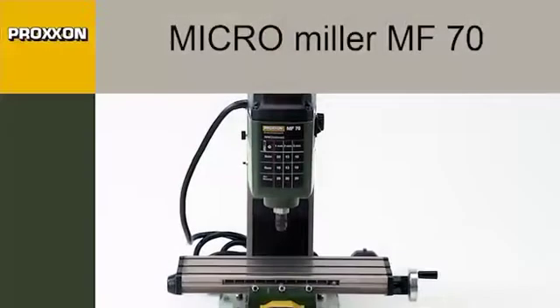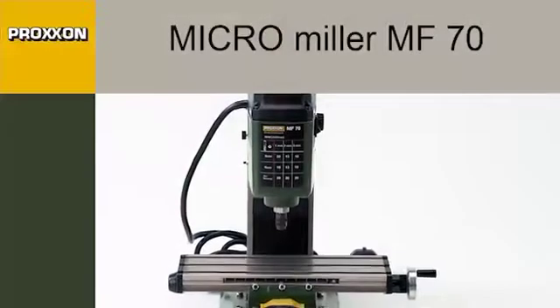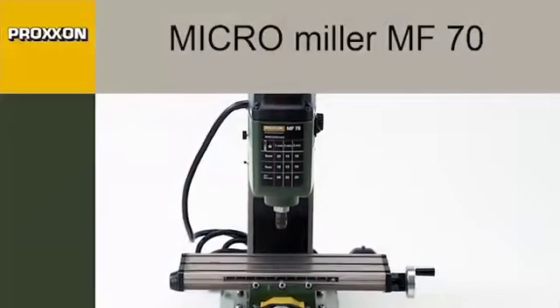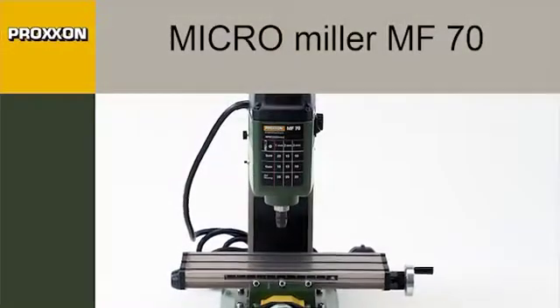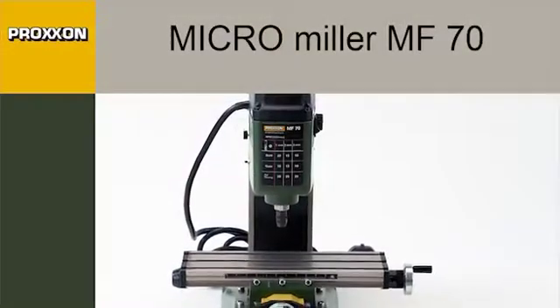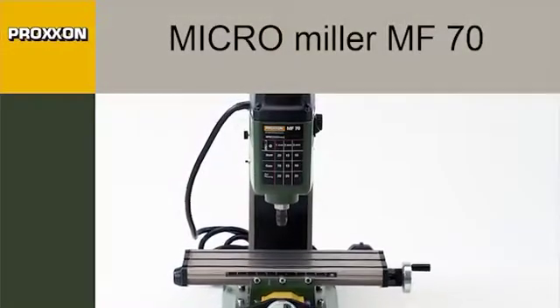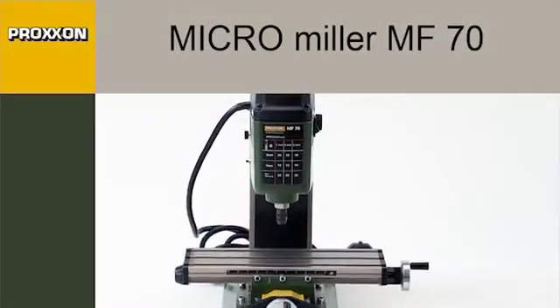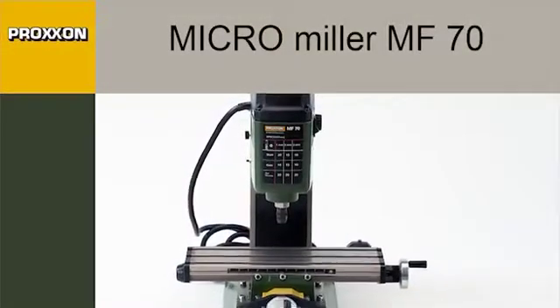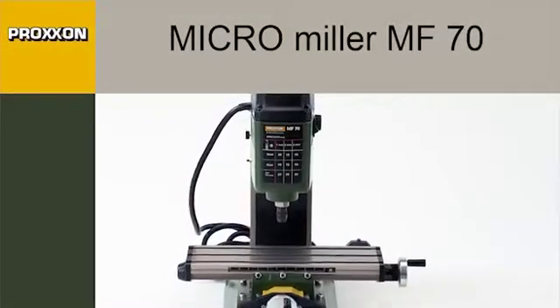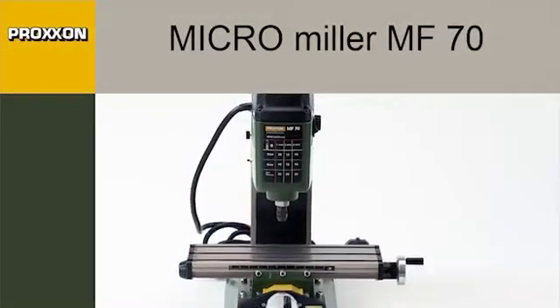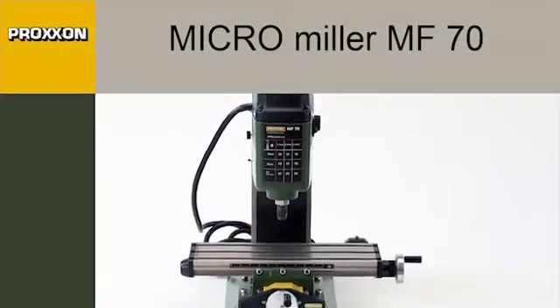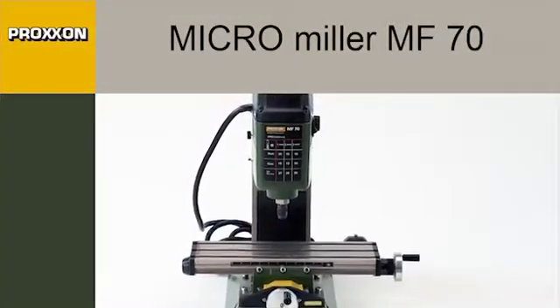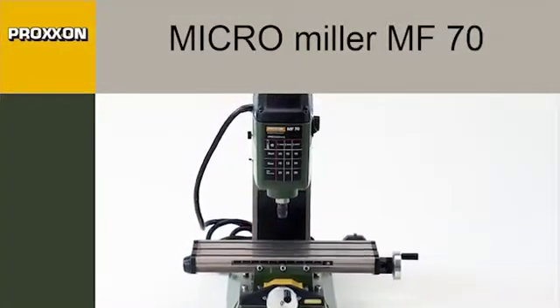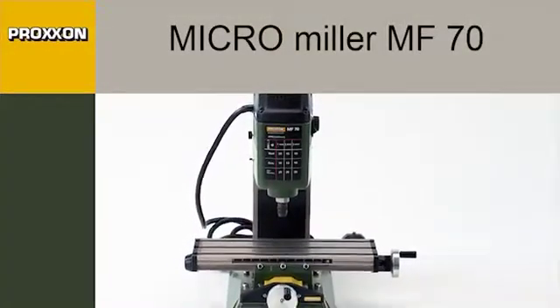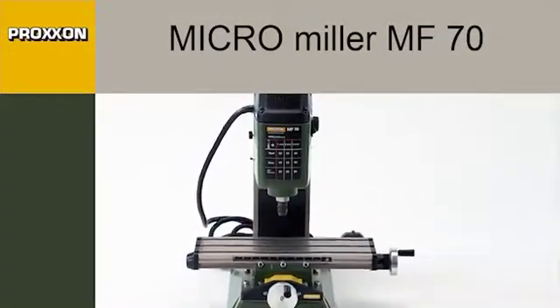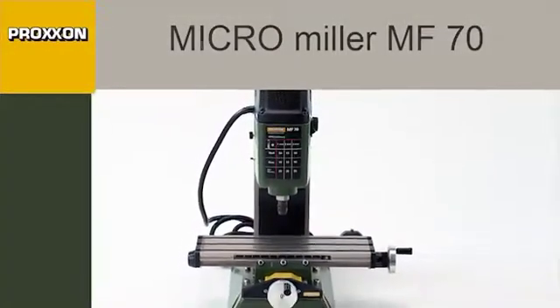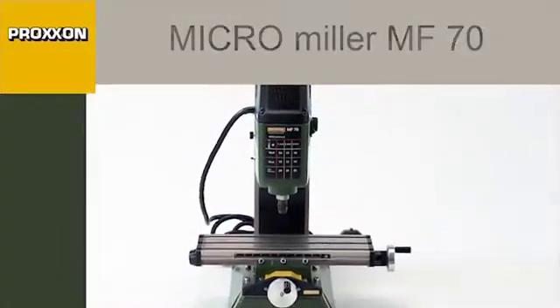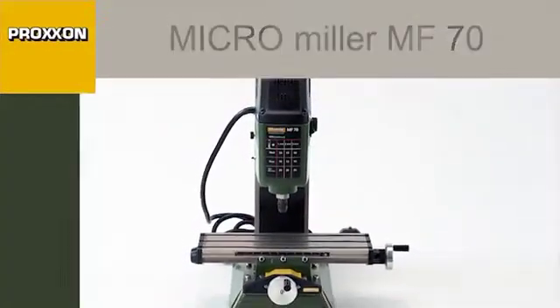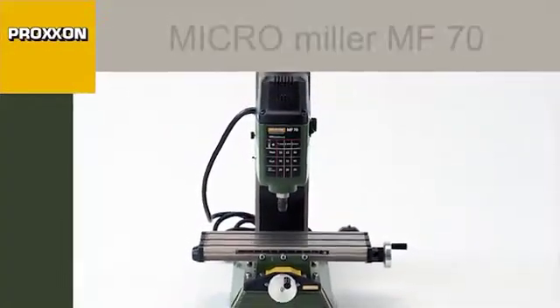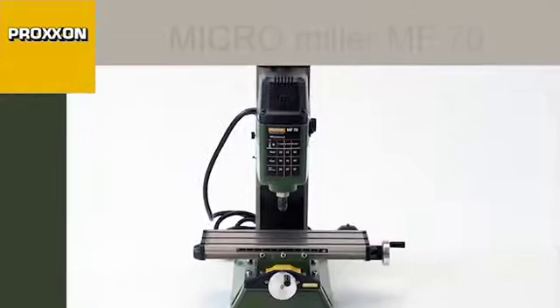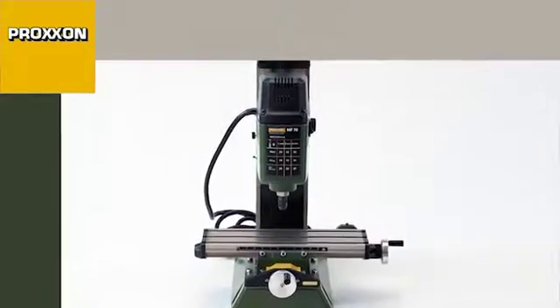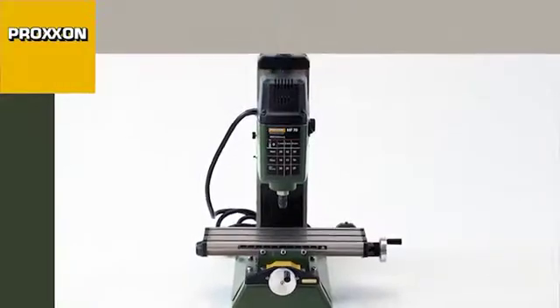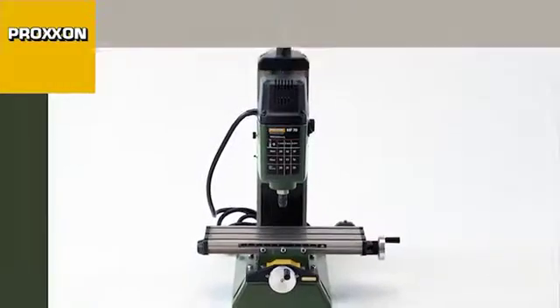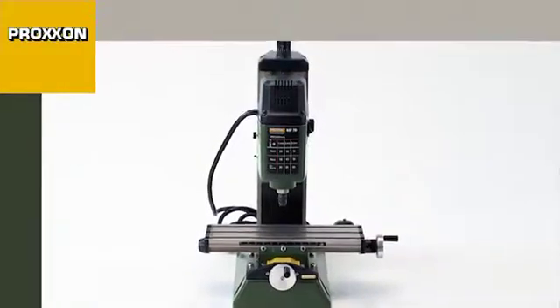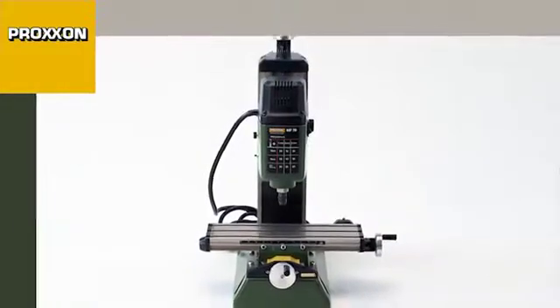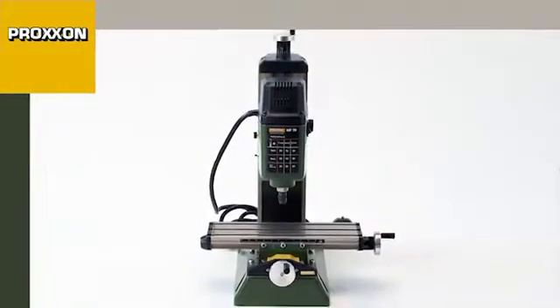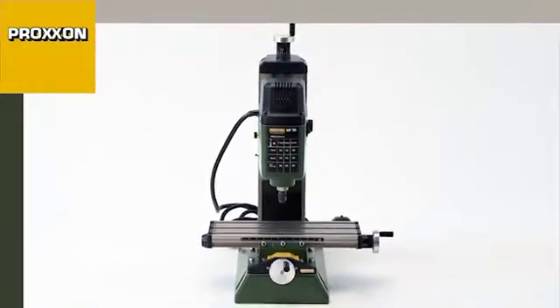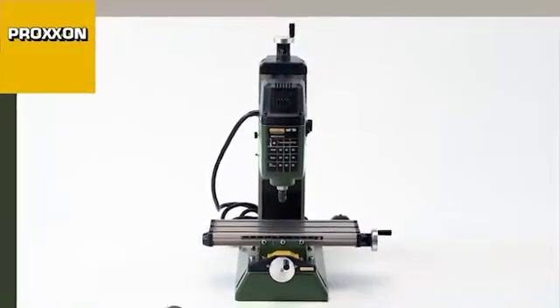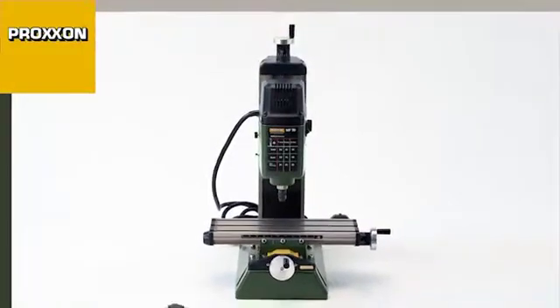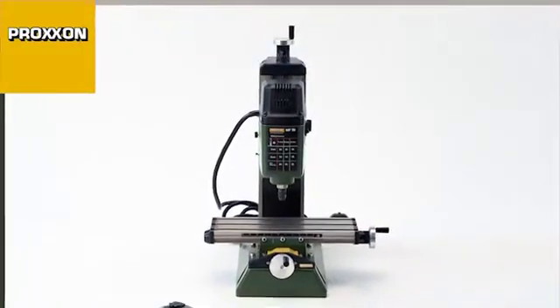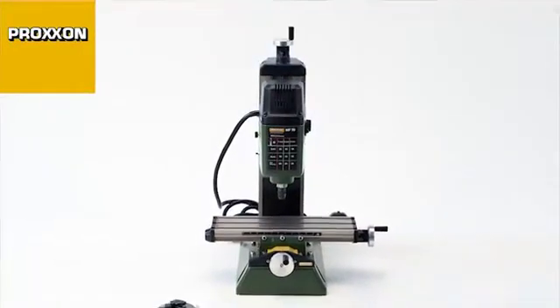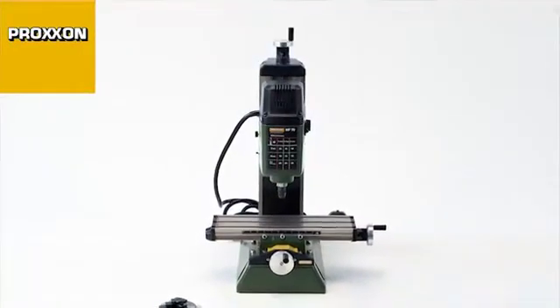The MF70 micro milling machine, designed for small and fine milling operations.